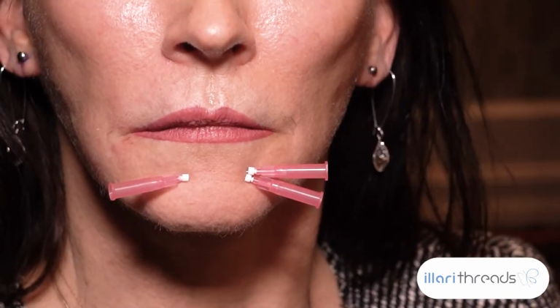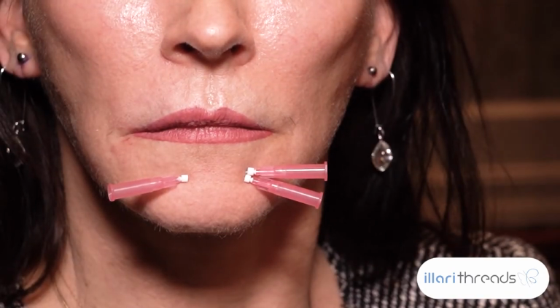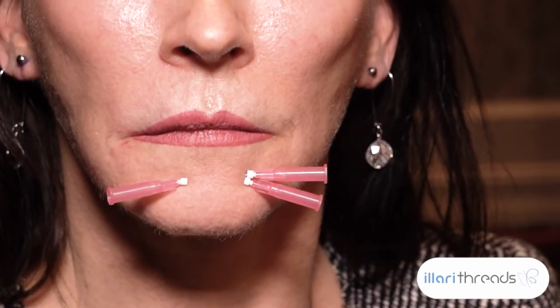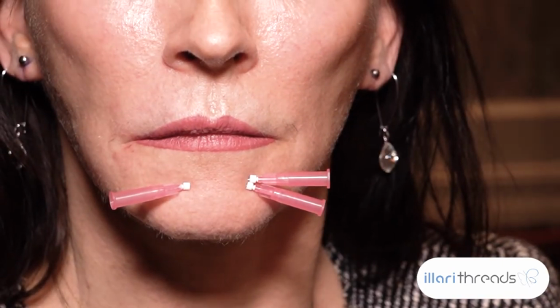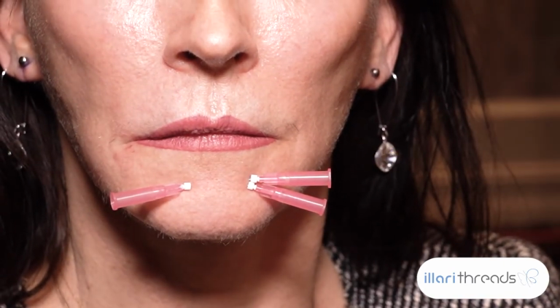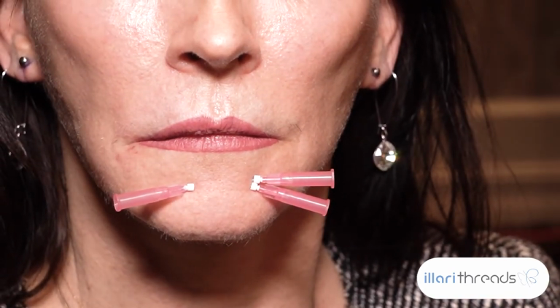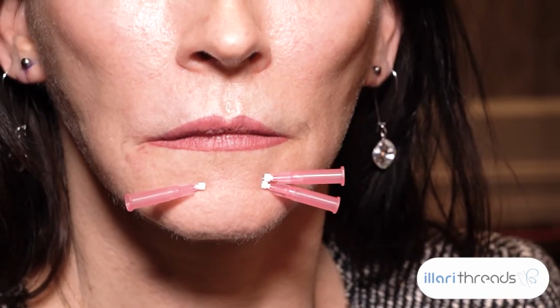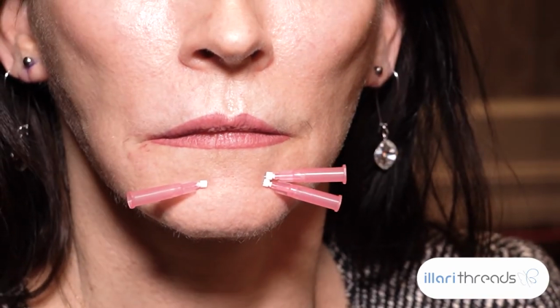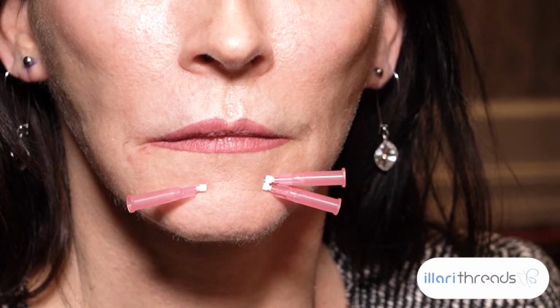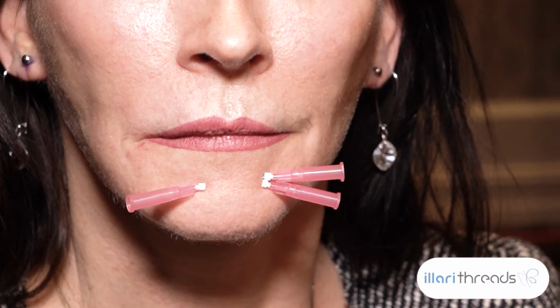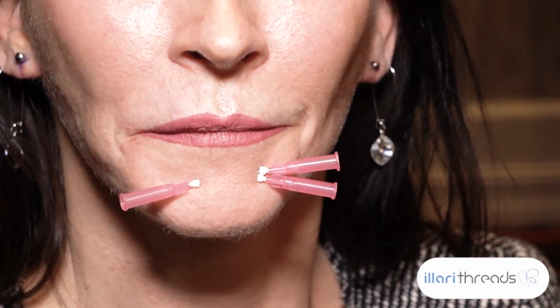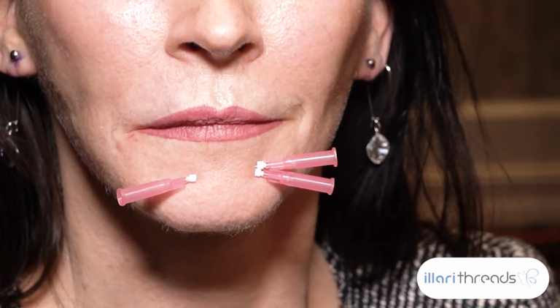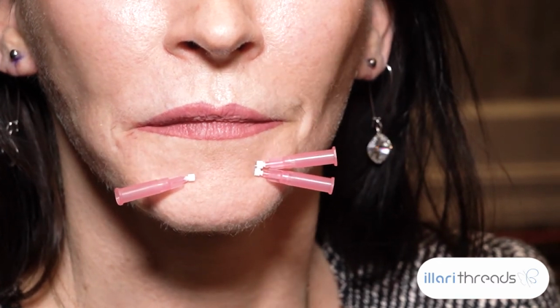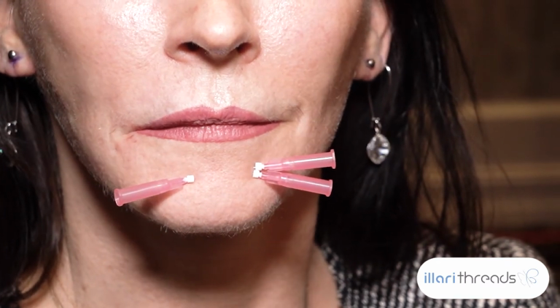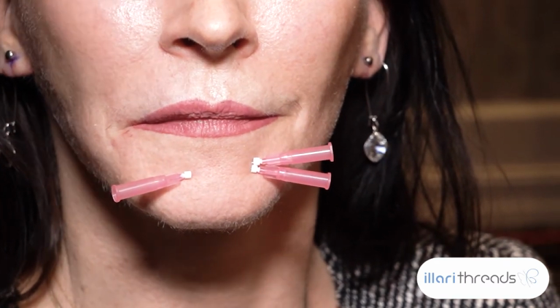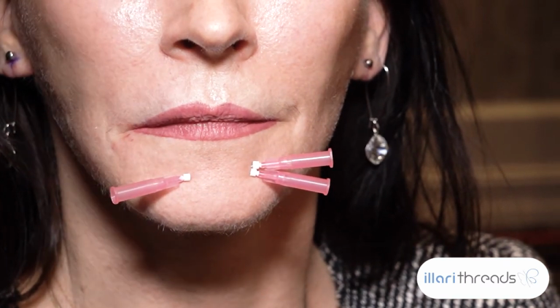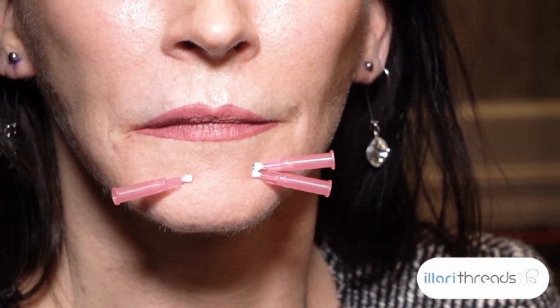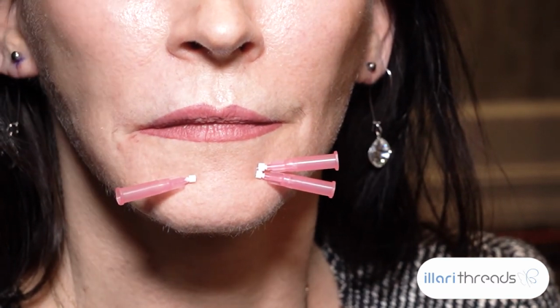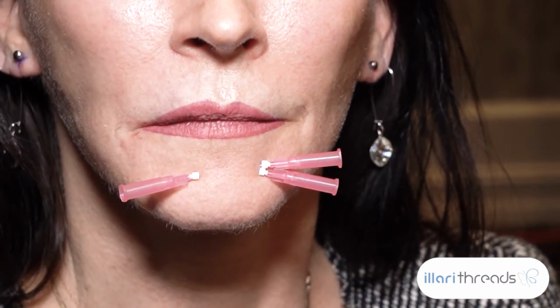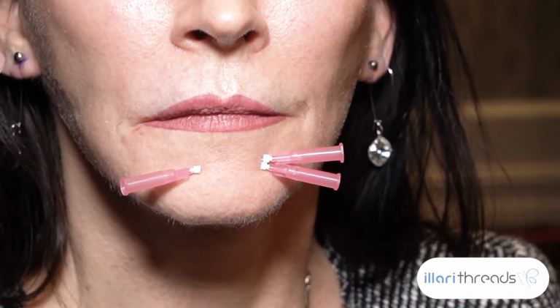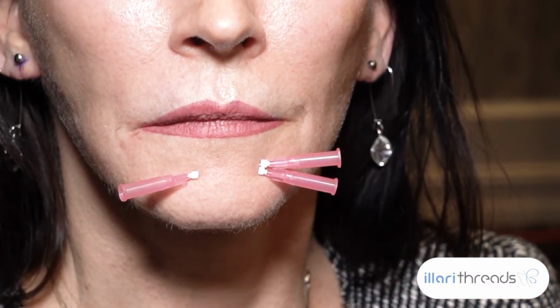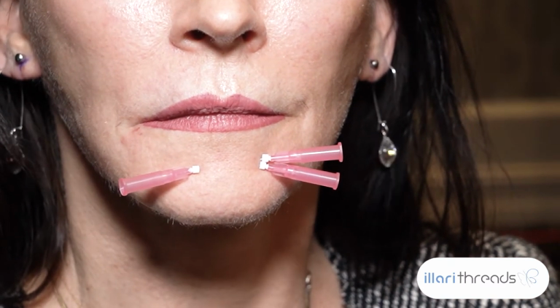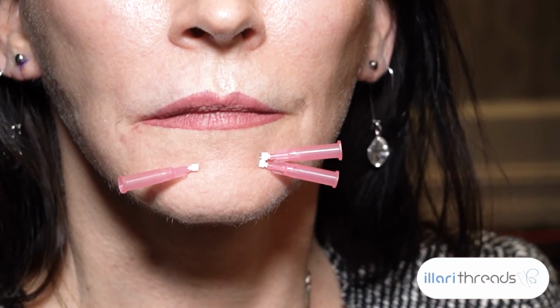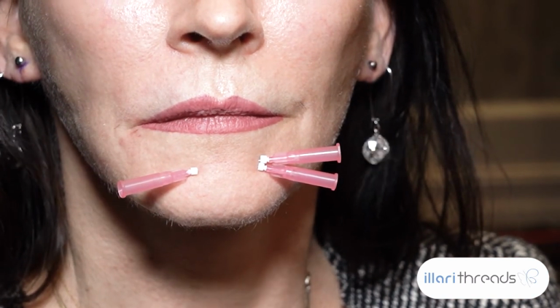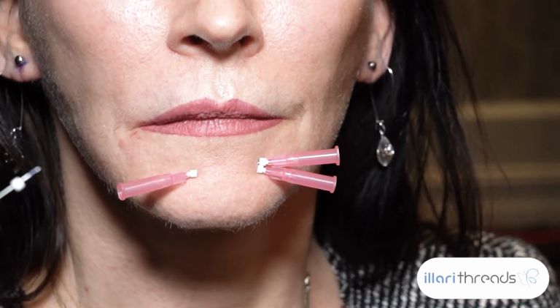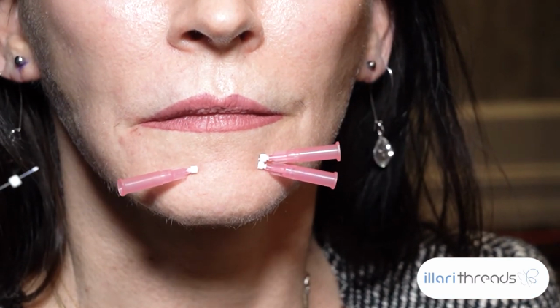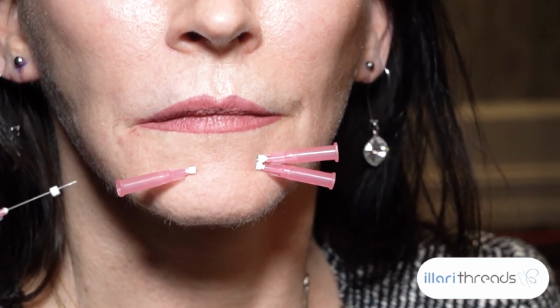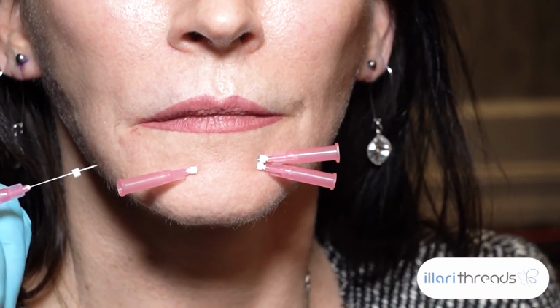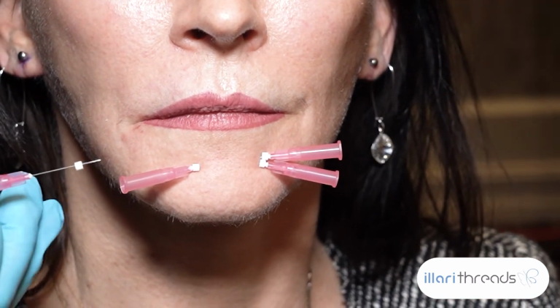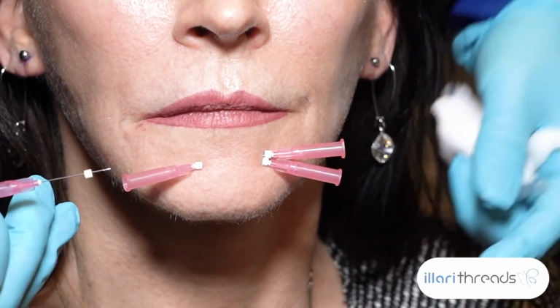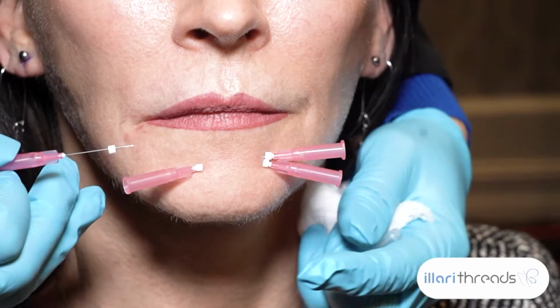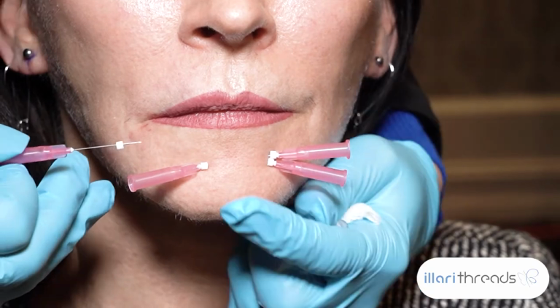This area is very tender, so it's a tougher area to get into. She feels that more than the lips — believe it or not — which most people find the lips are the most tender.